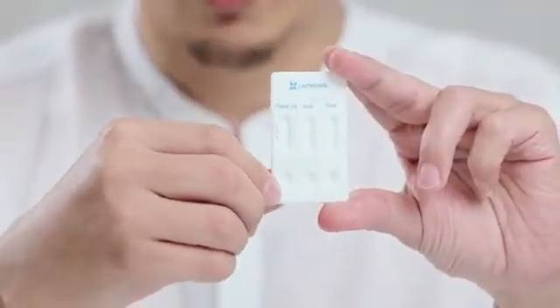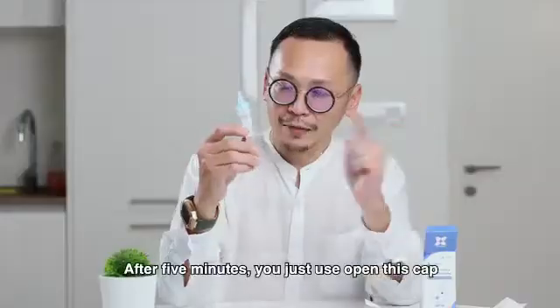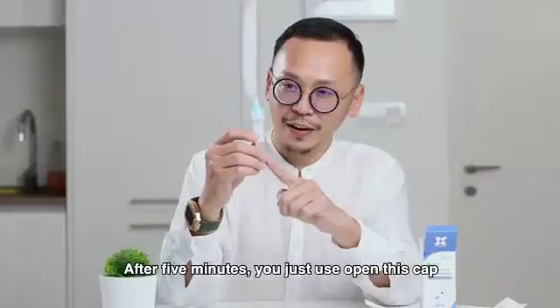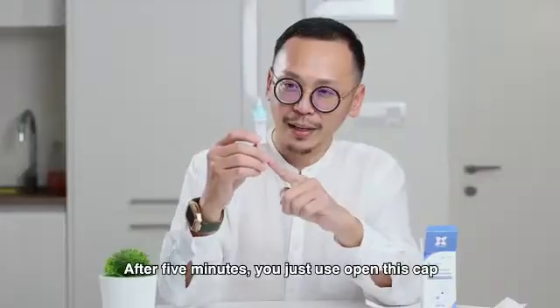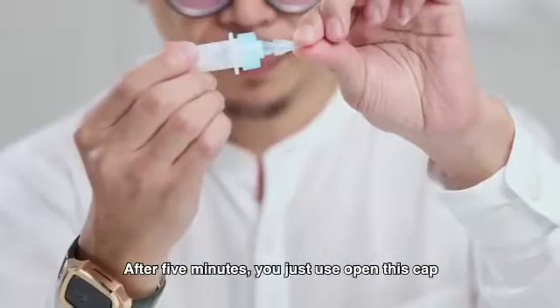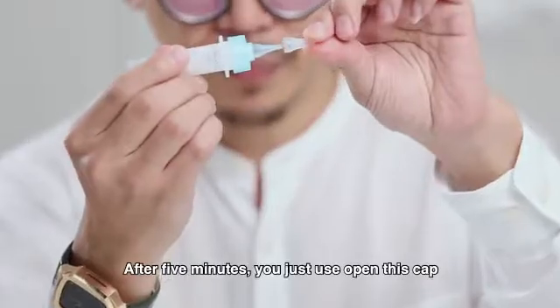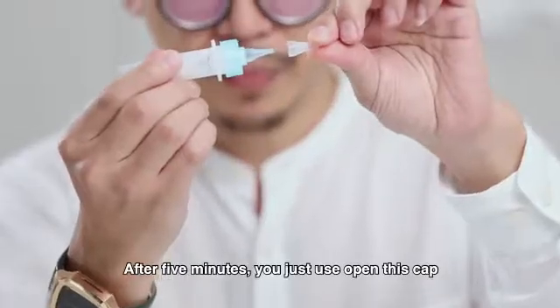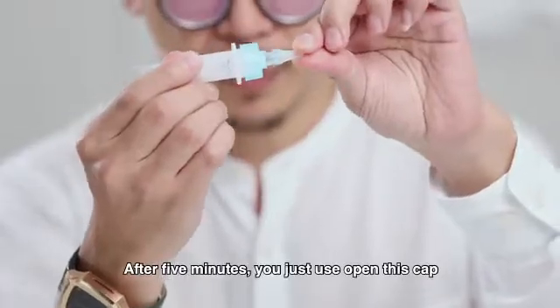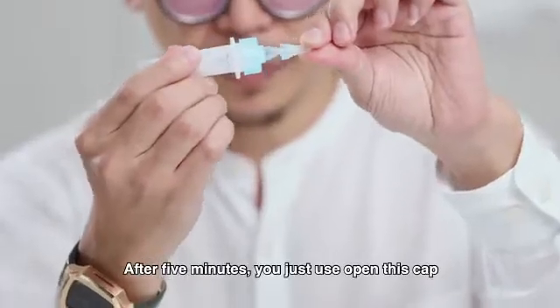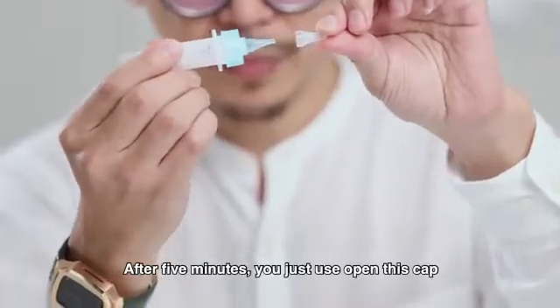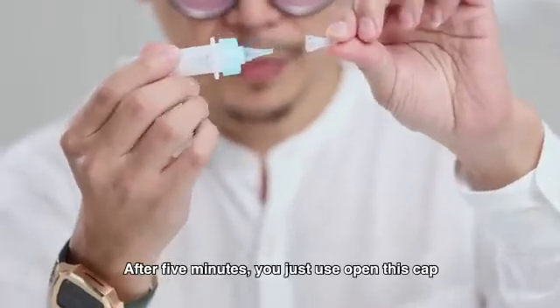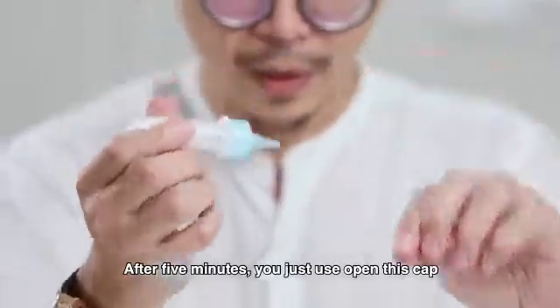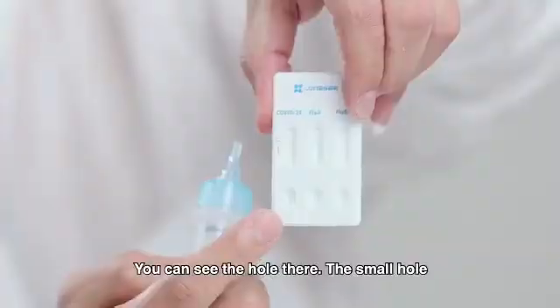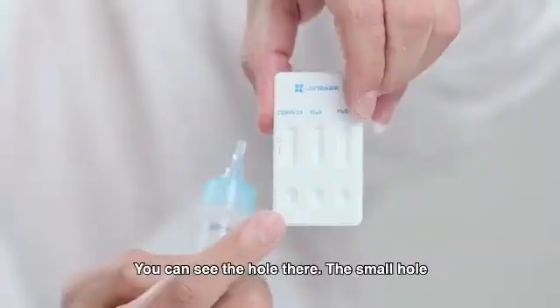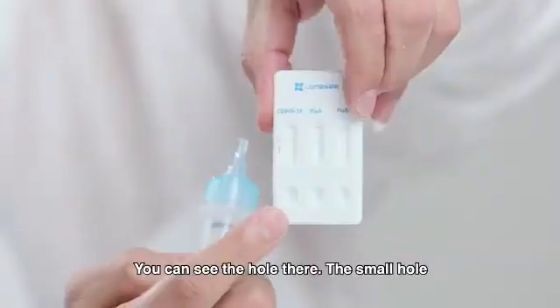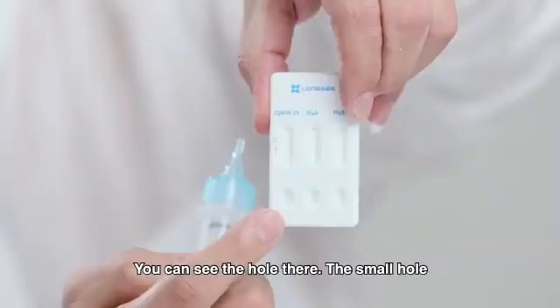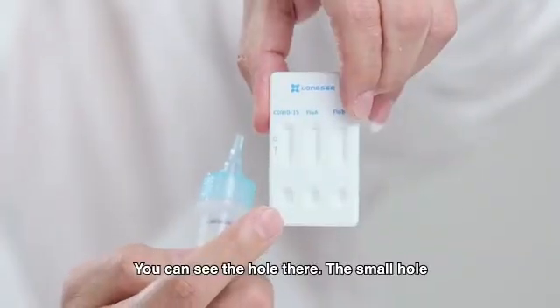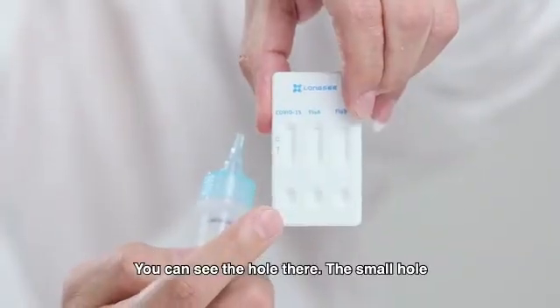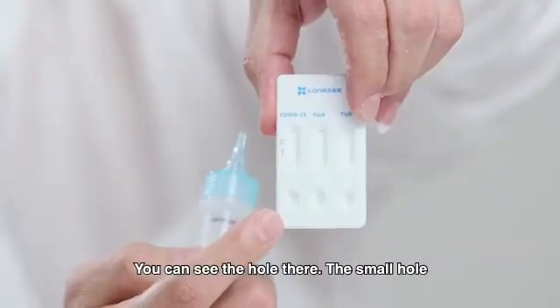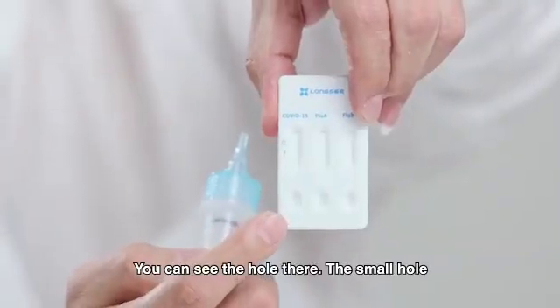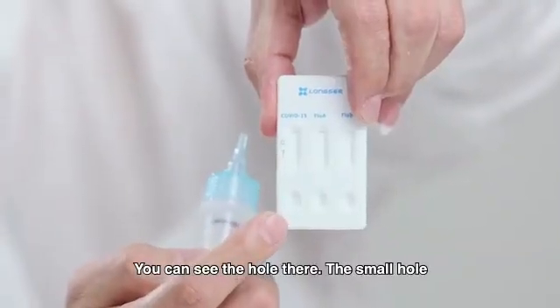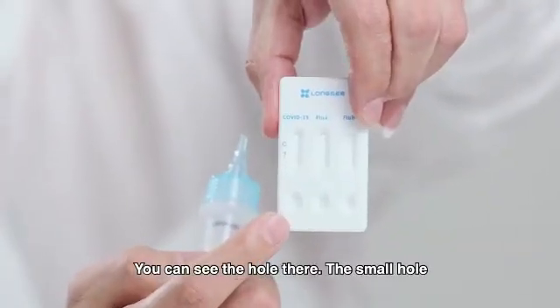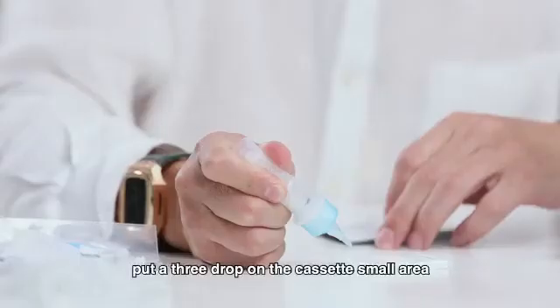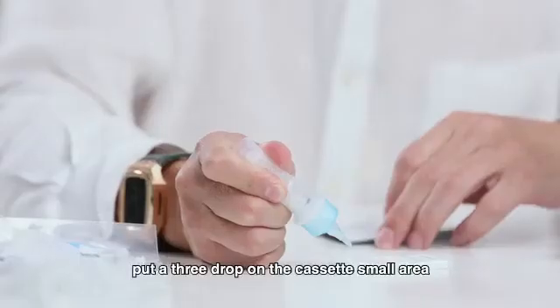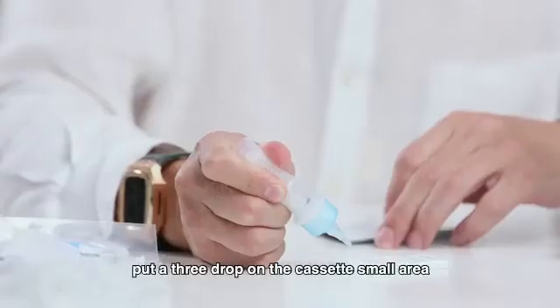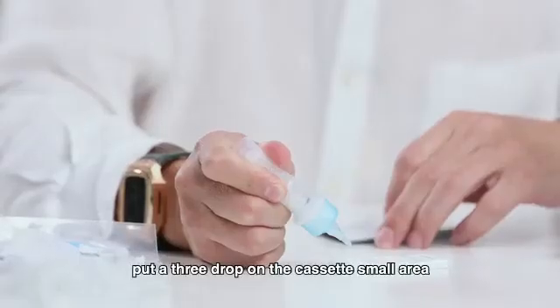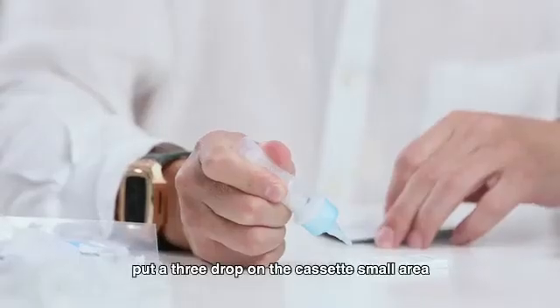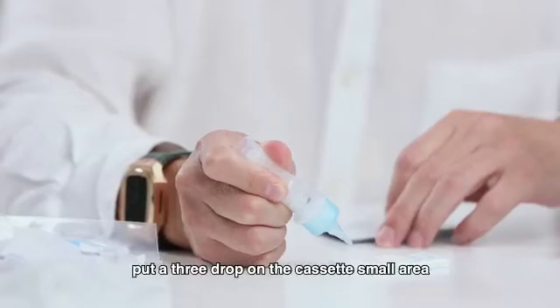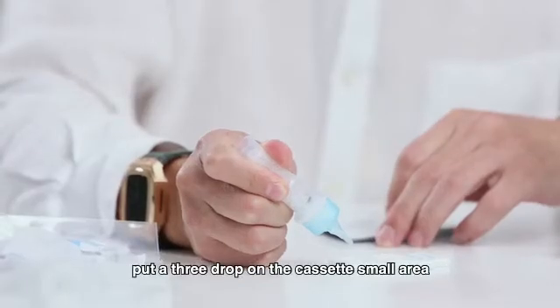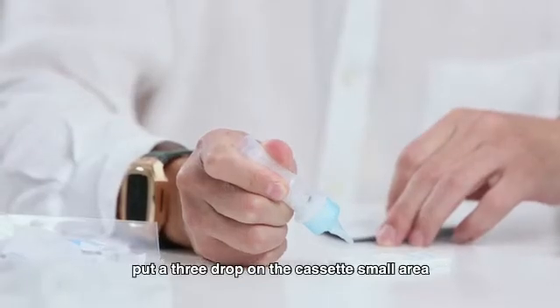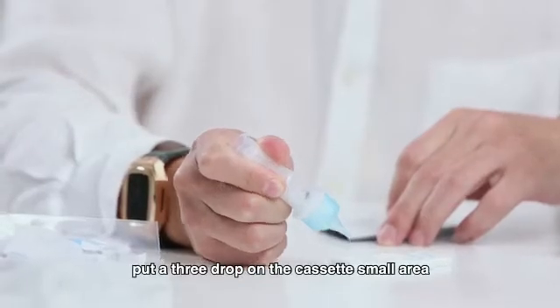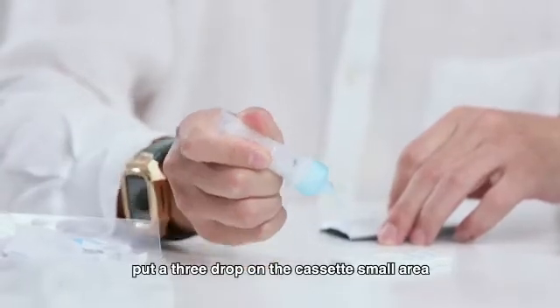After 5 minutes, just open this cap — you can see the small hole there. Put 3 drops on the cassette in the small area. 1, 2, 3.